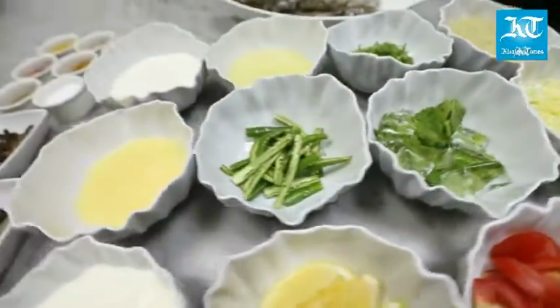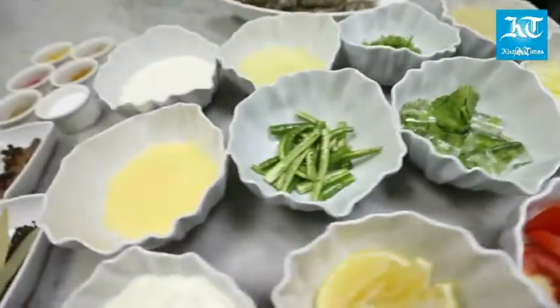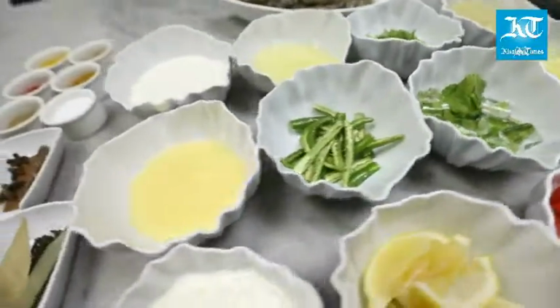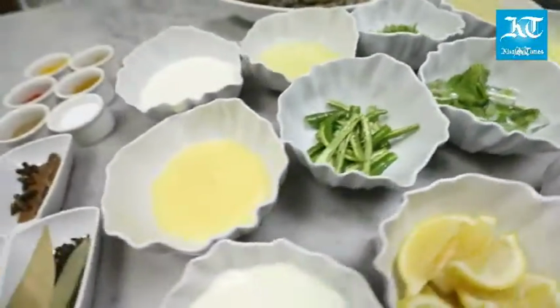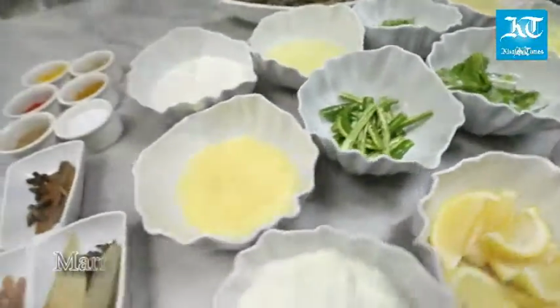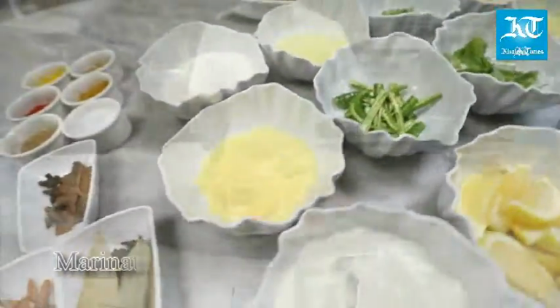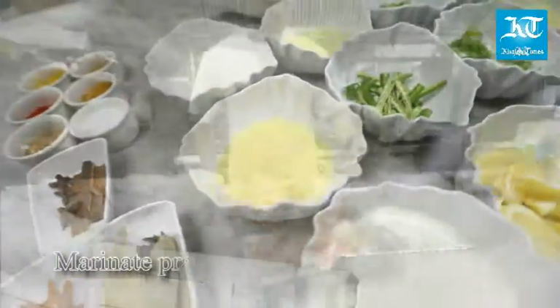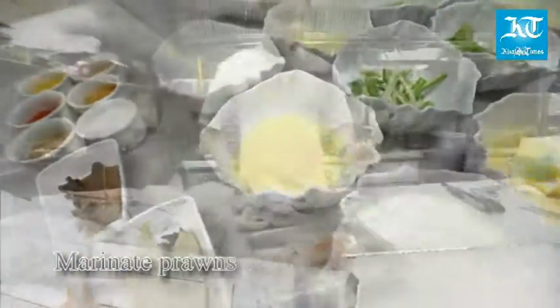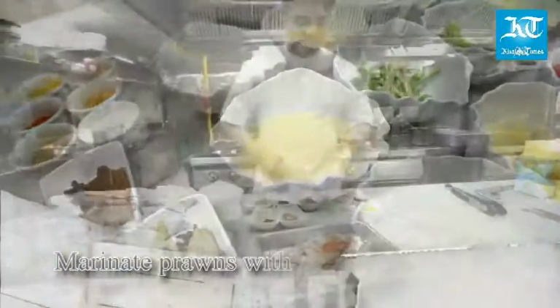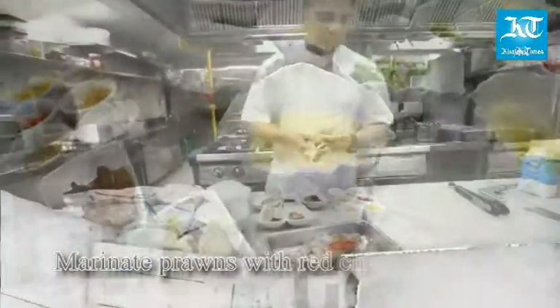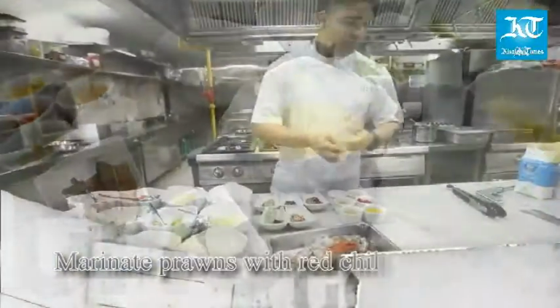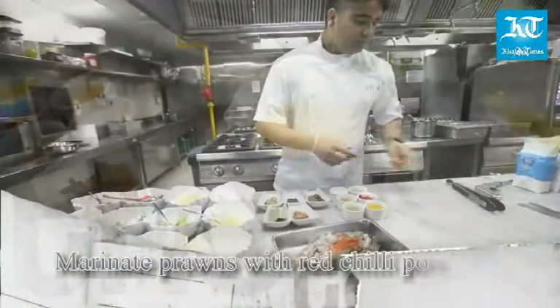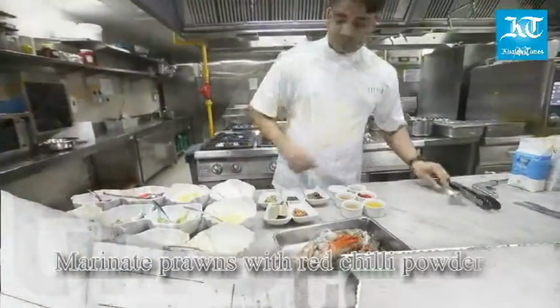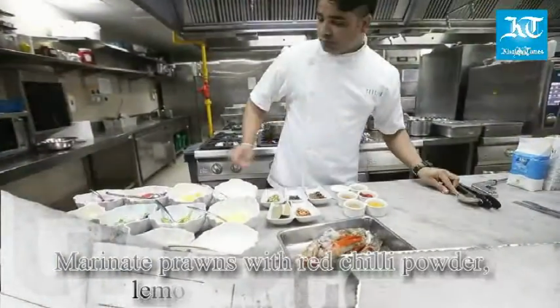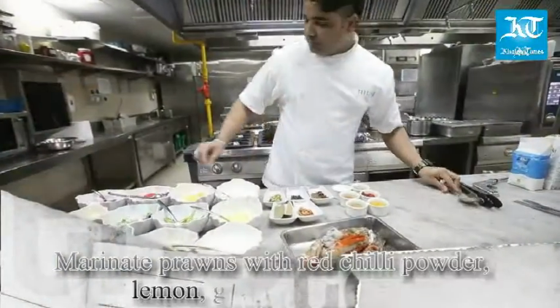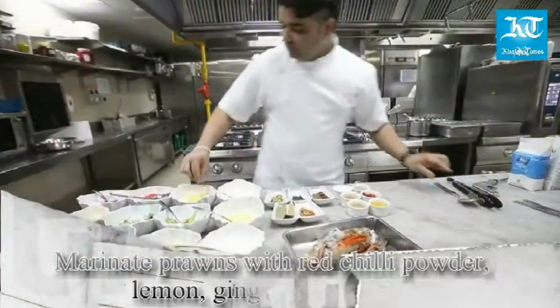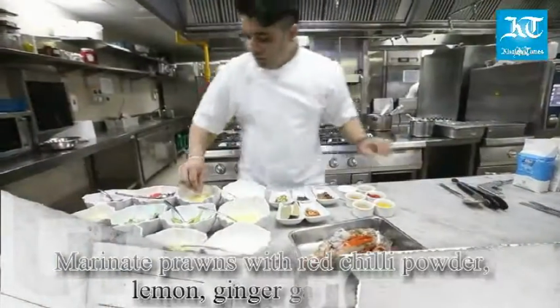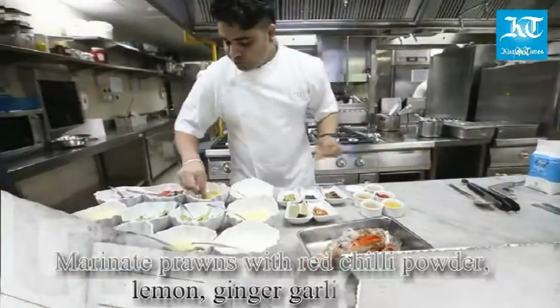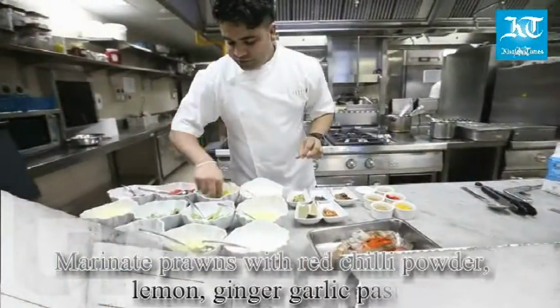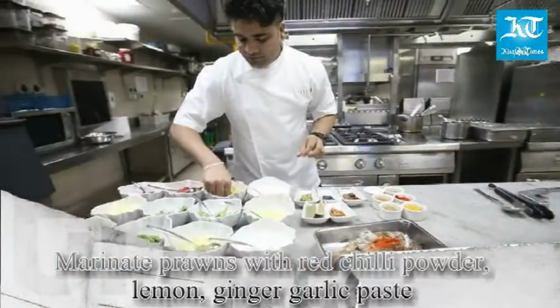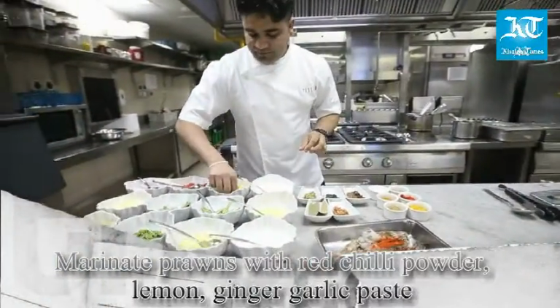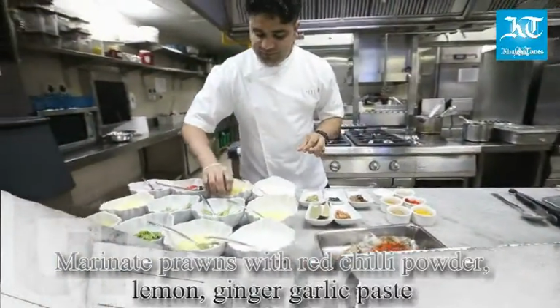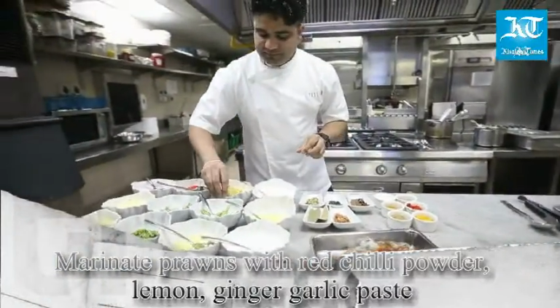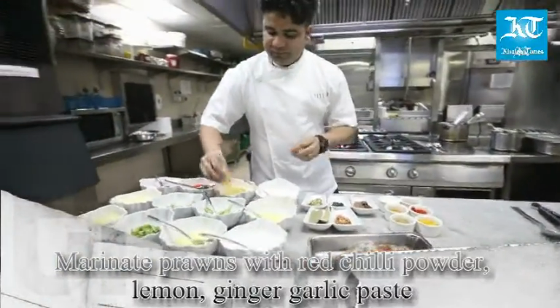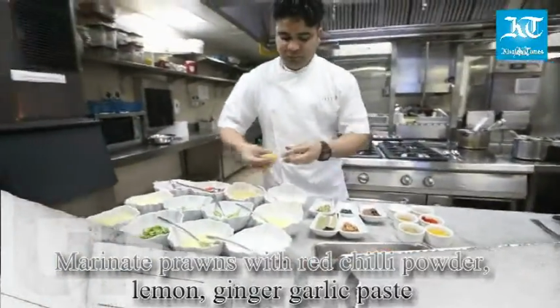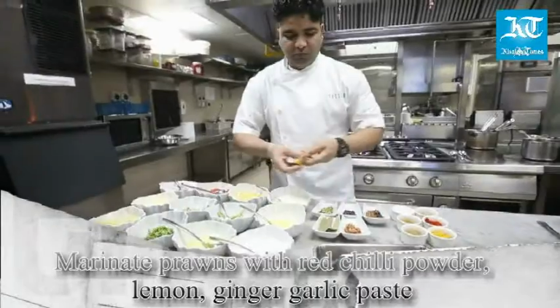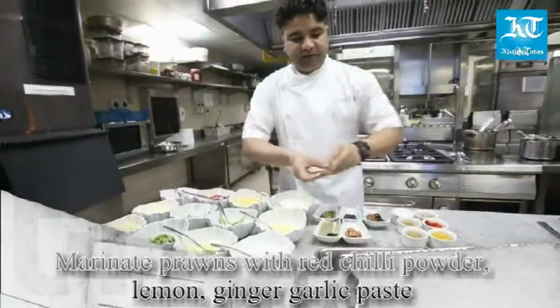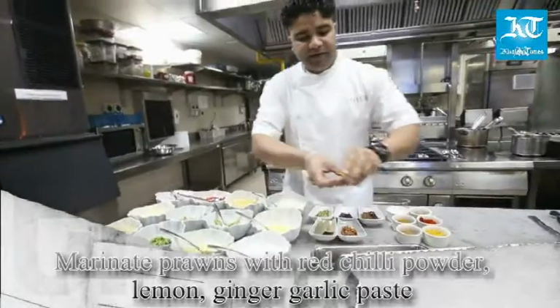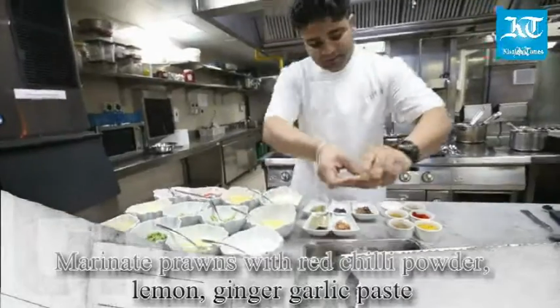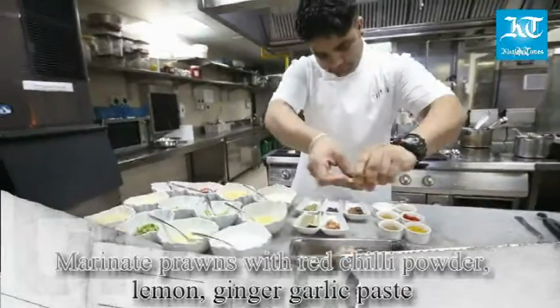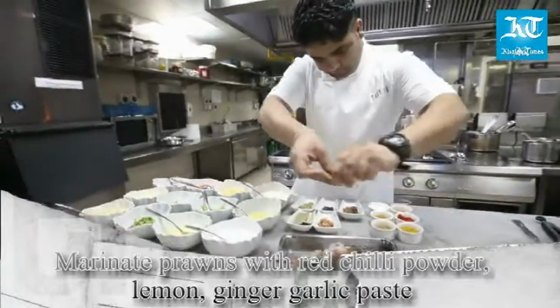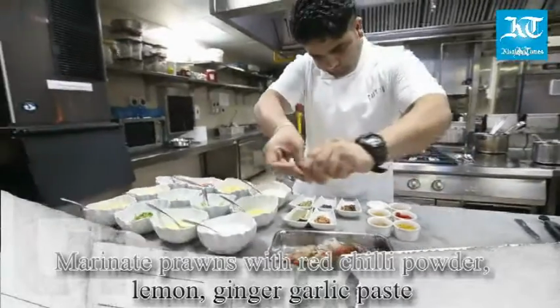For the prawn biryani, marinate prawns with red chili powder, lemon, and ginger-garlic paste.